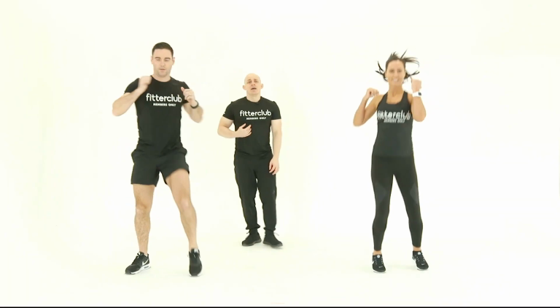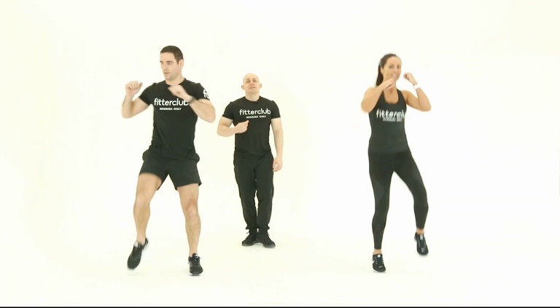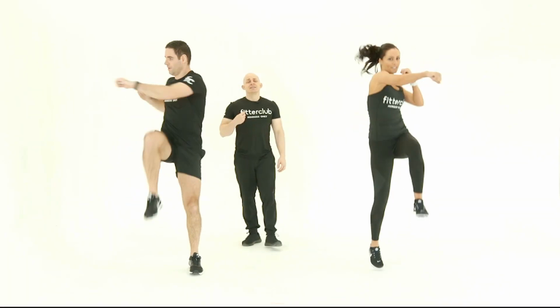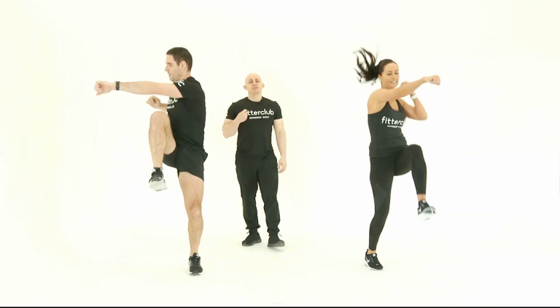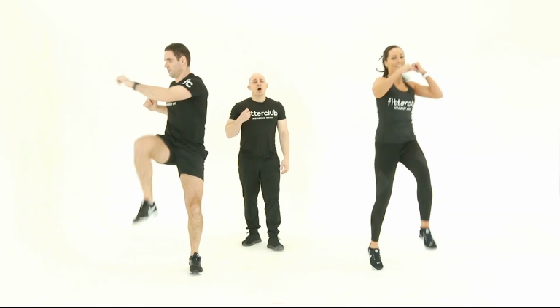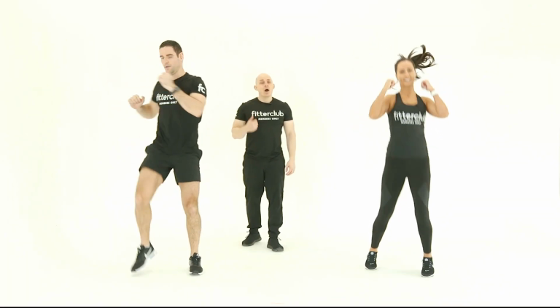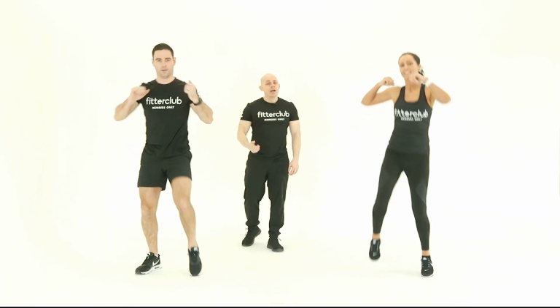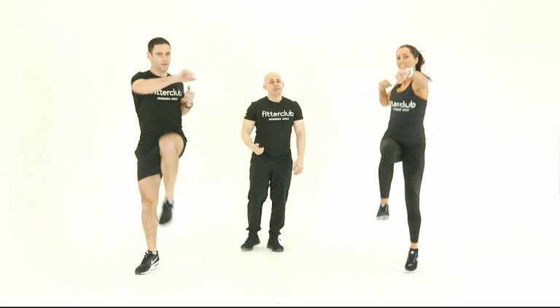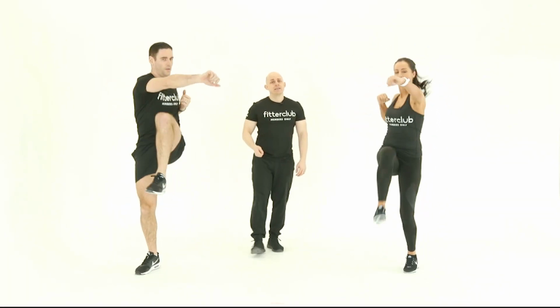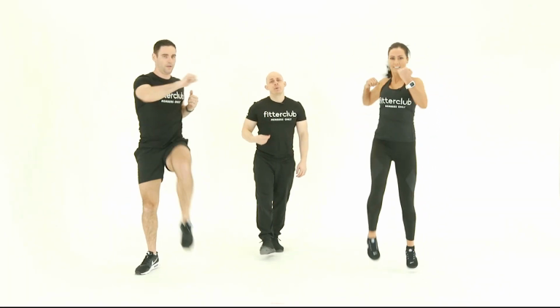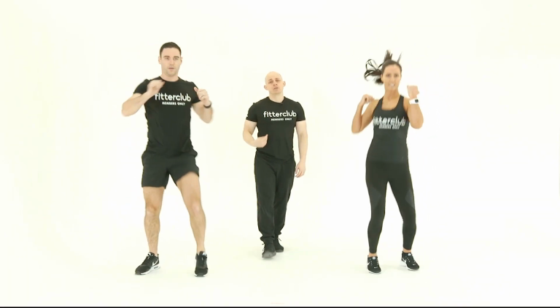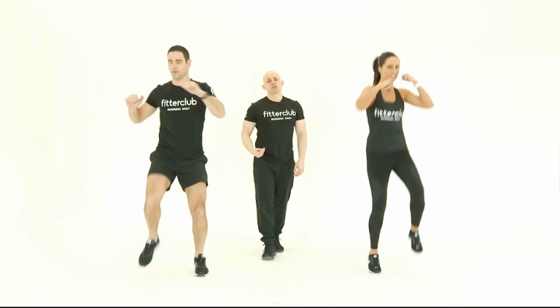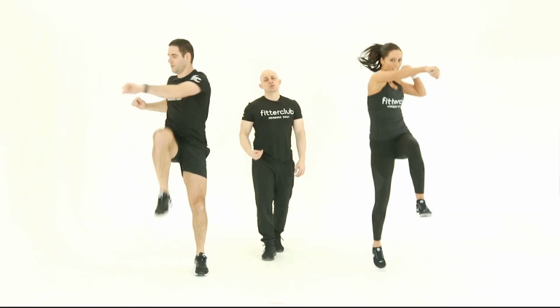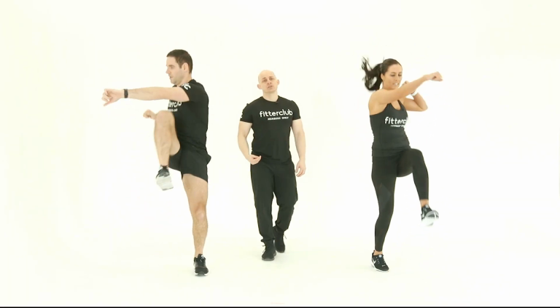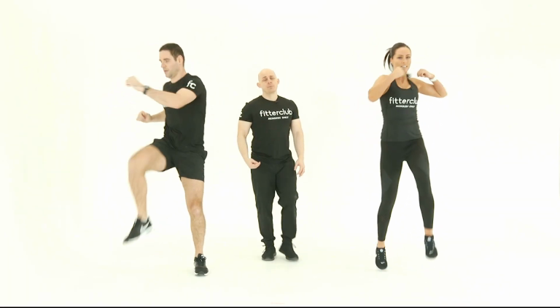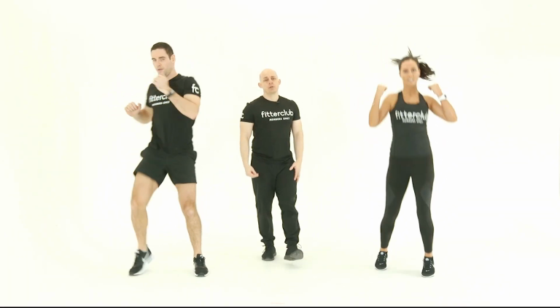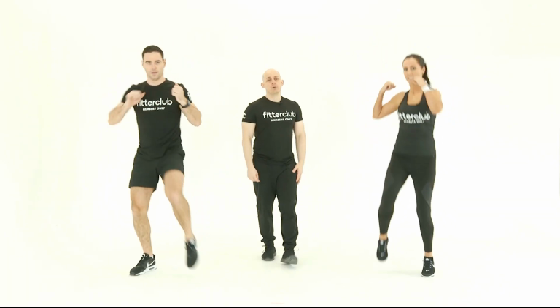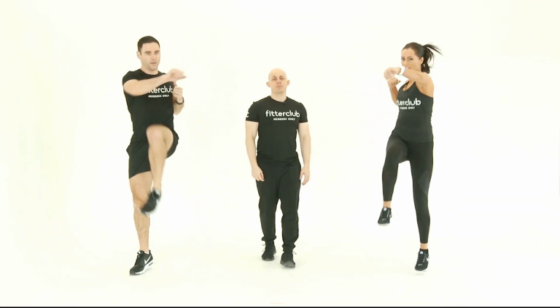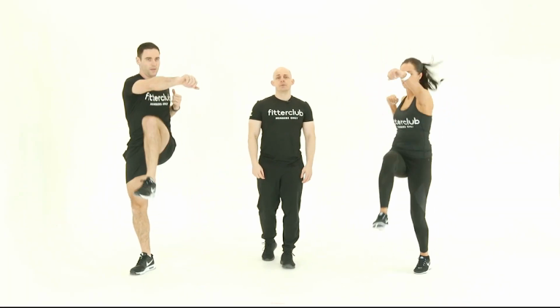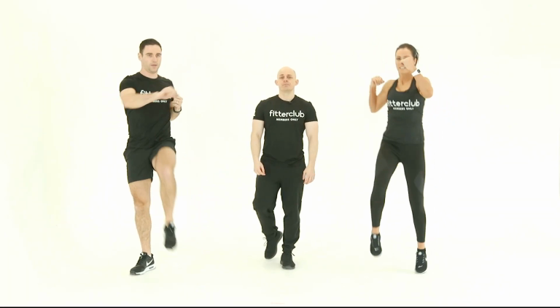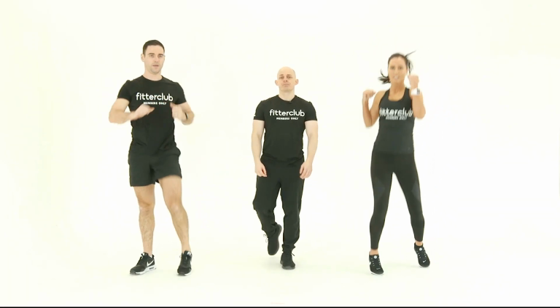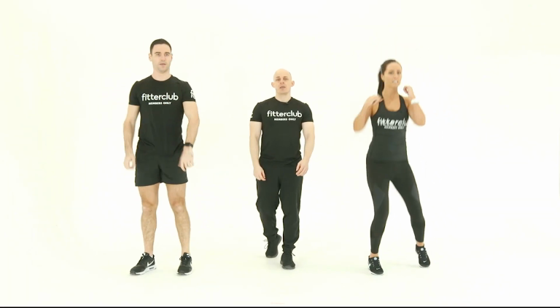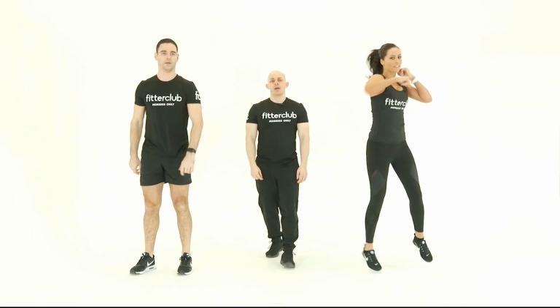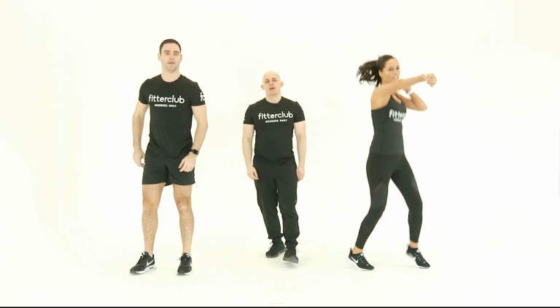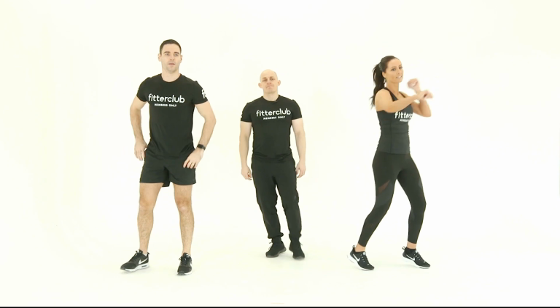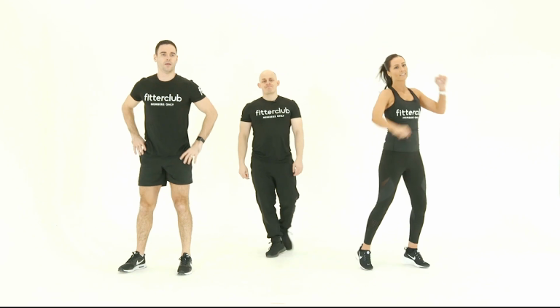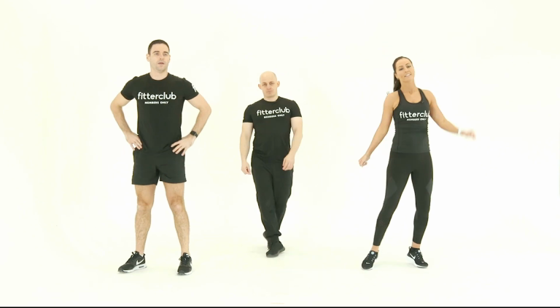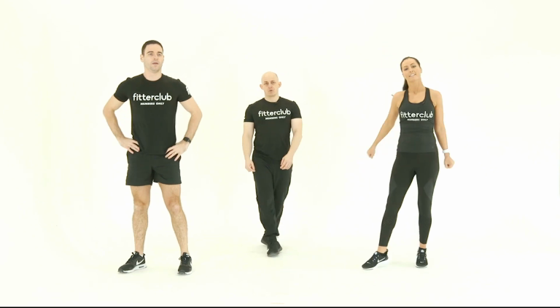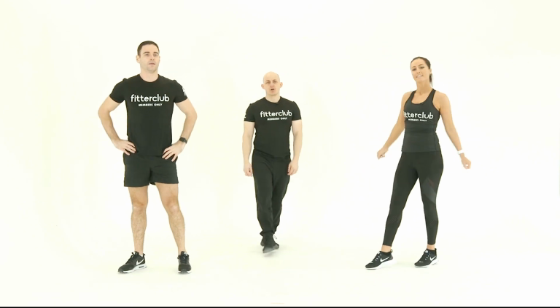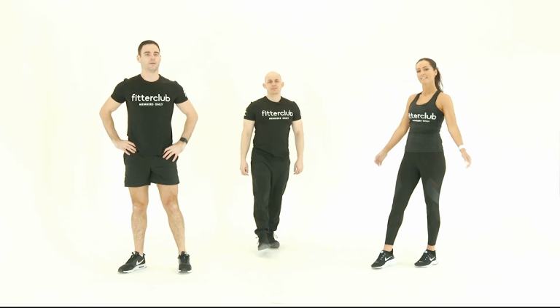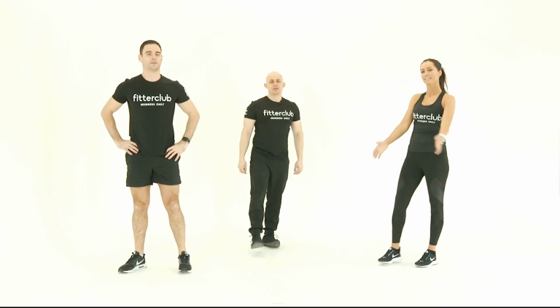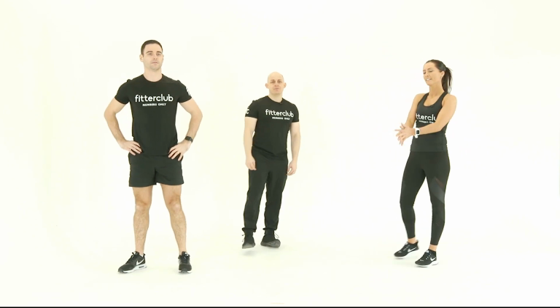So that's your high knees punches across the body movement. Great stuff.